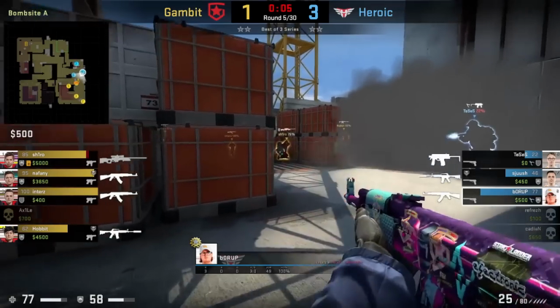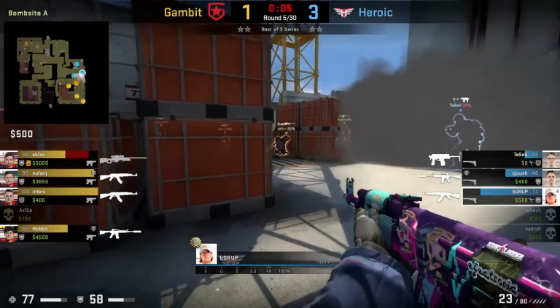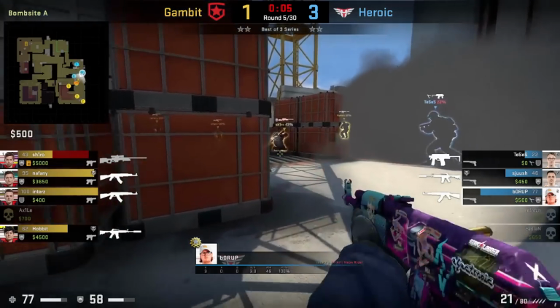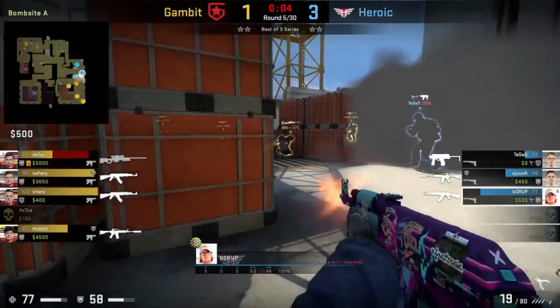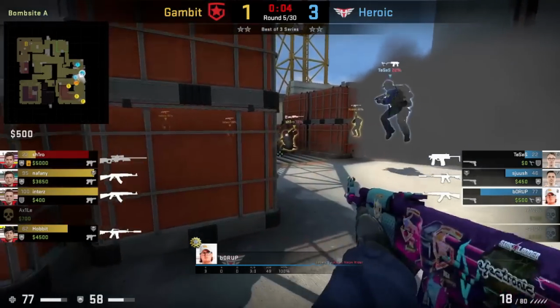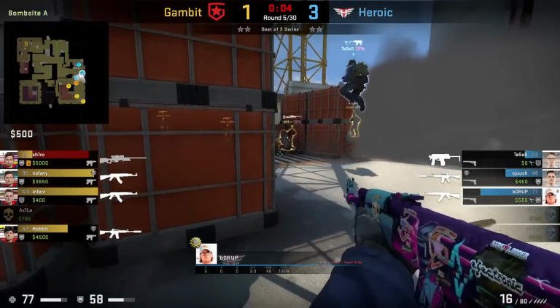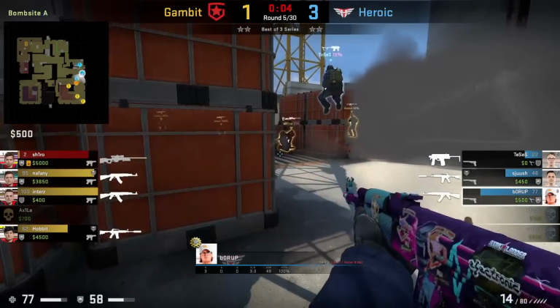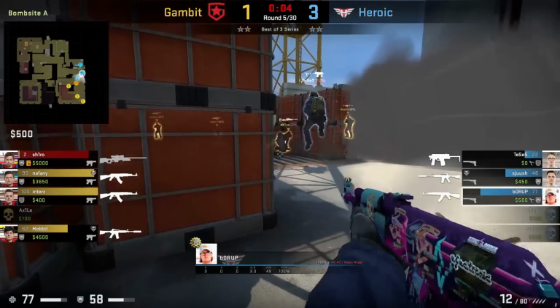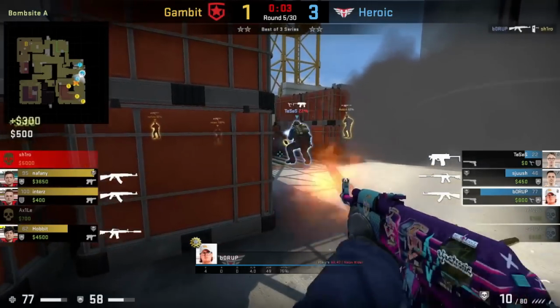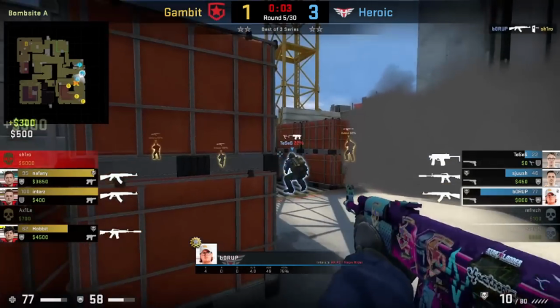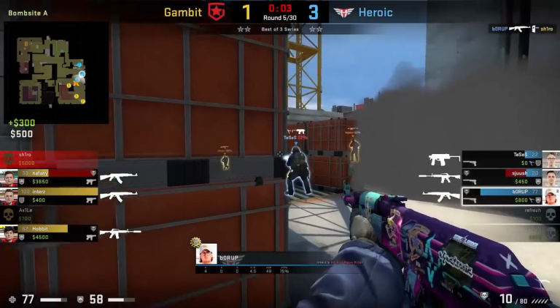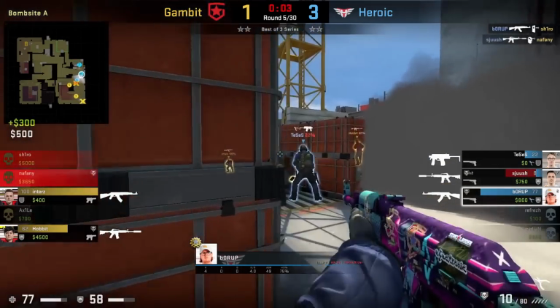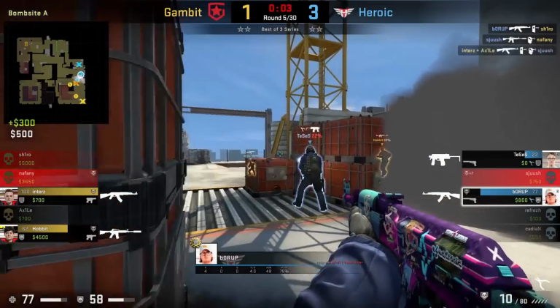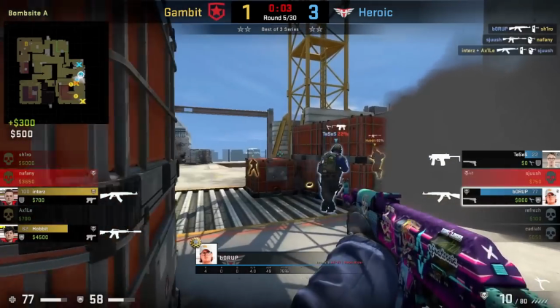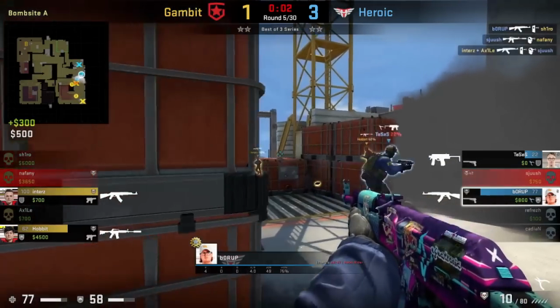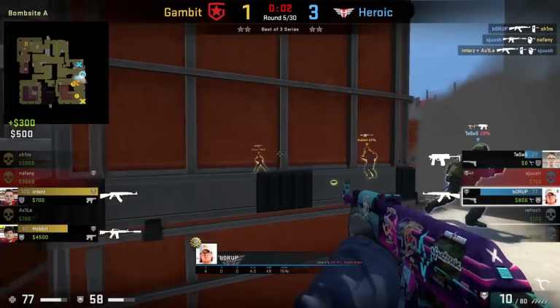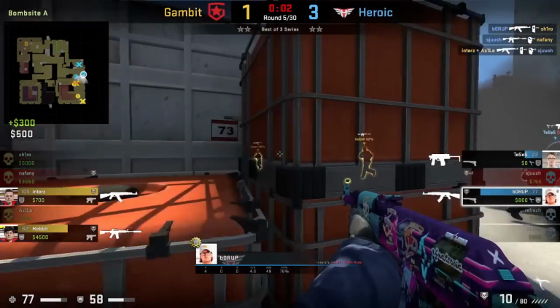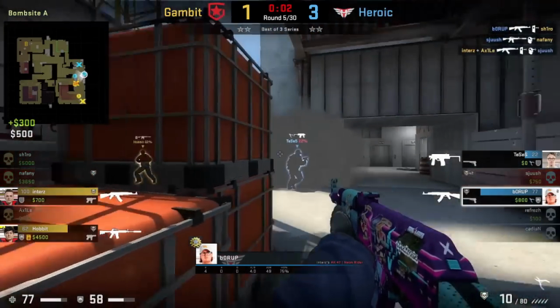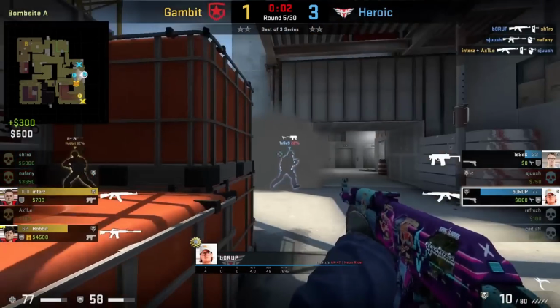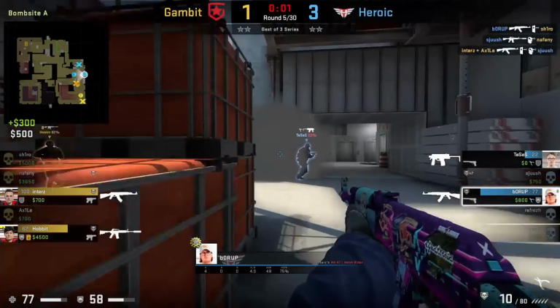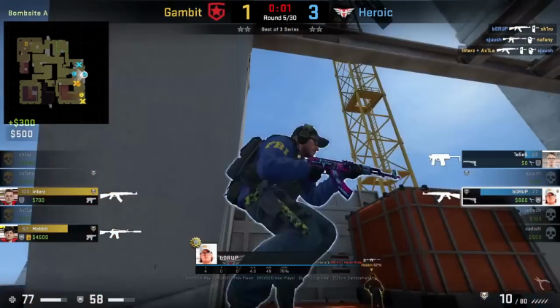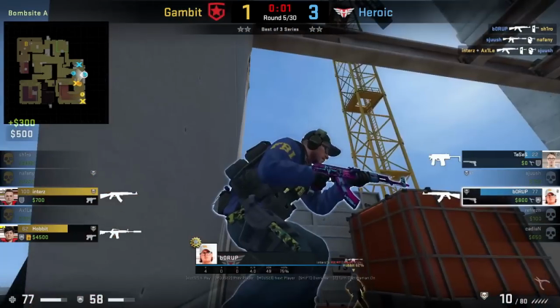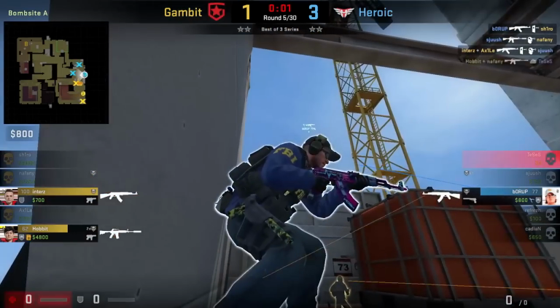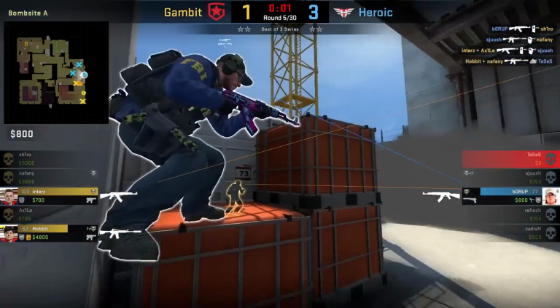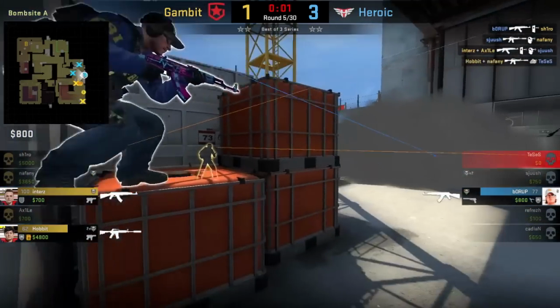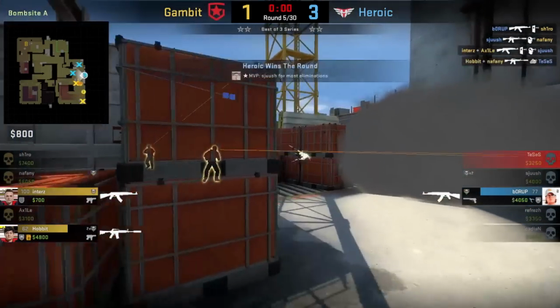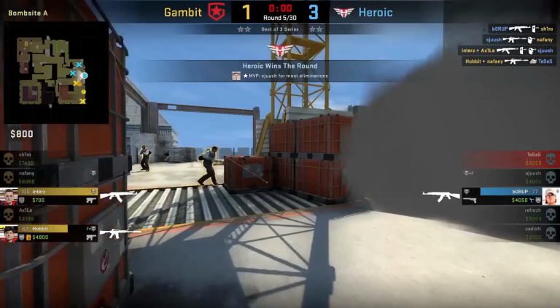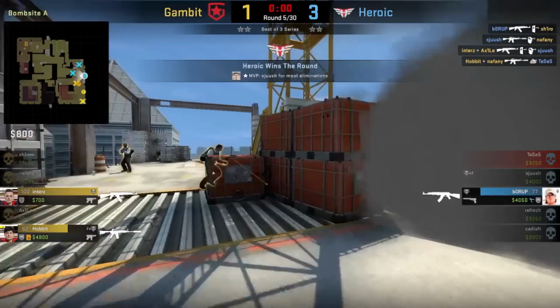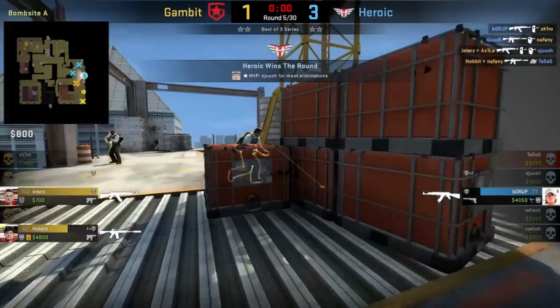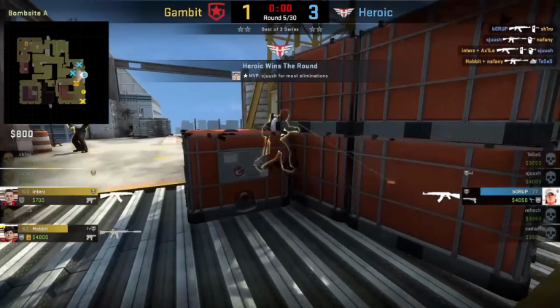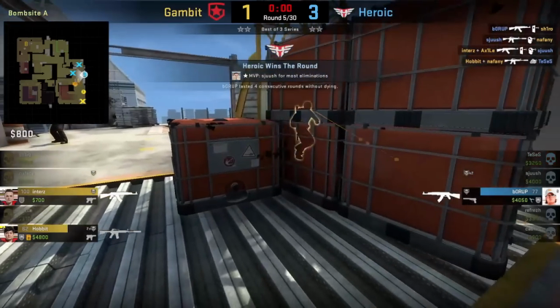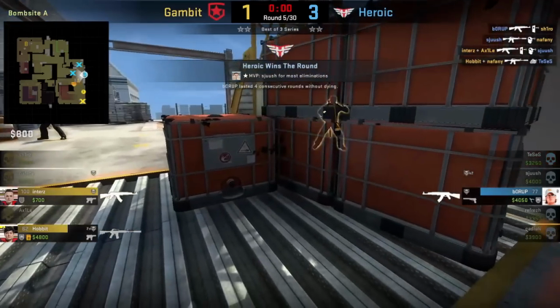You have to spam between these two boxes in the middle. I did not know you can spam these containers without having an AWP or scout.